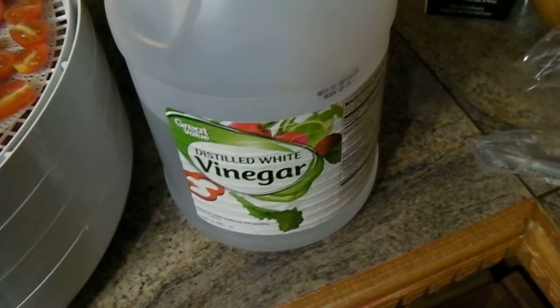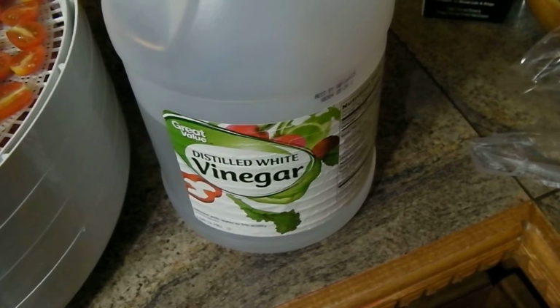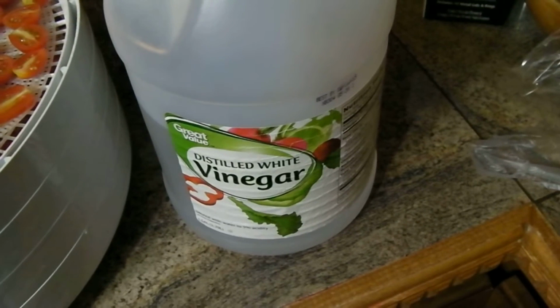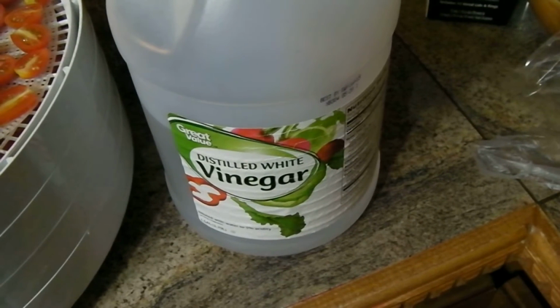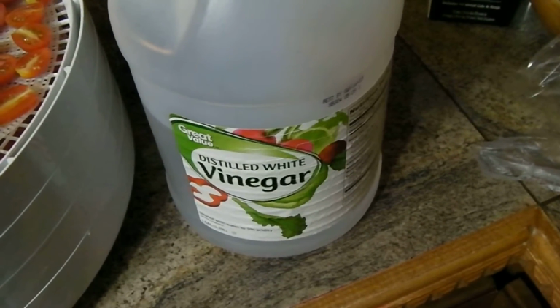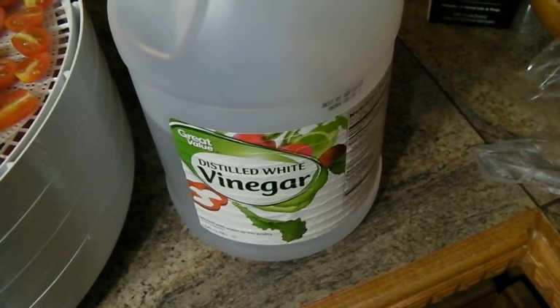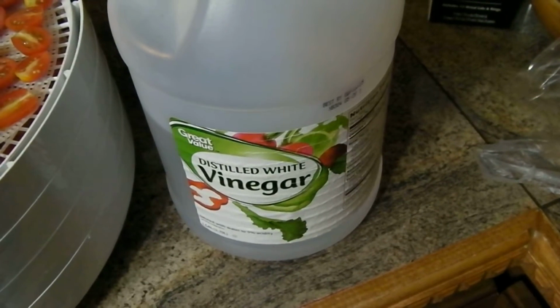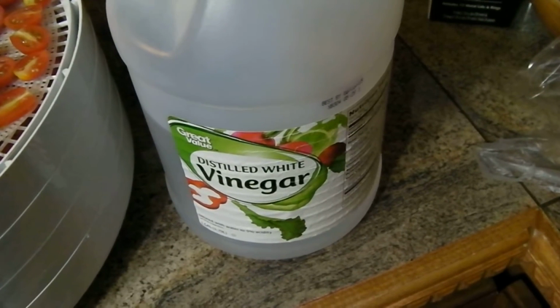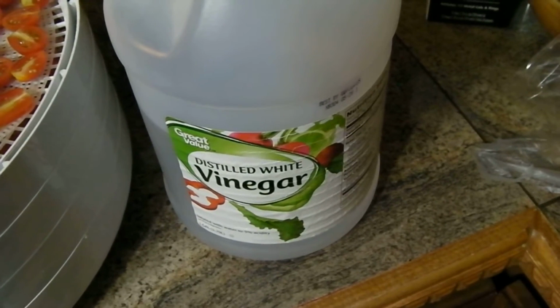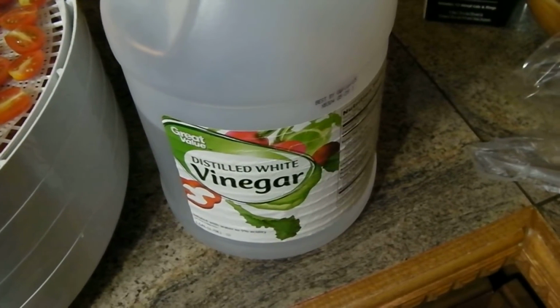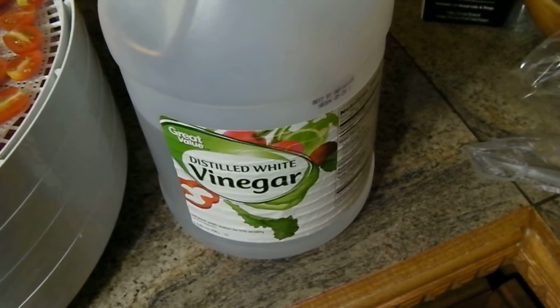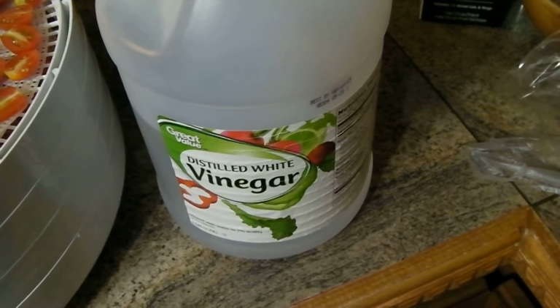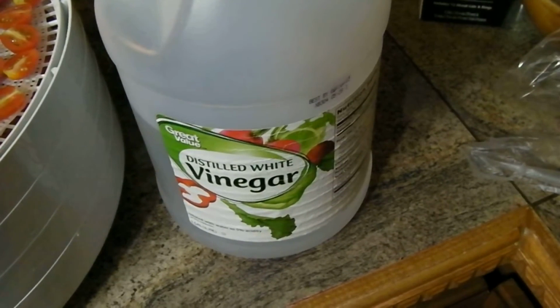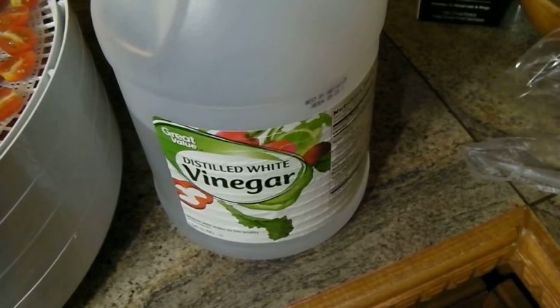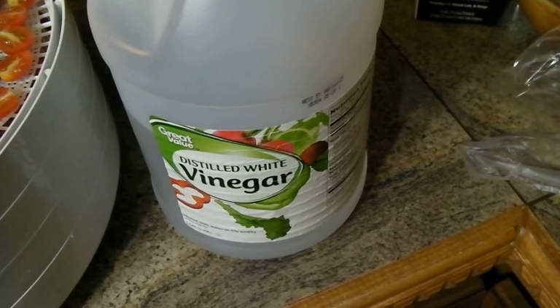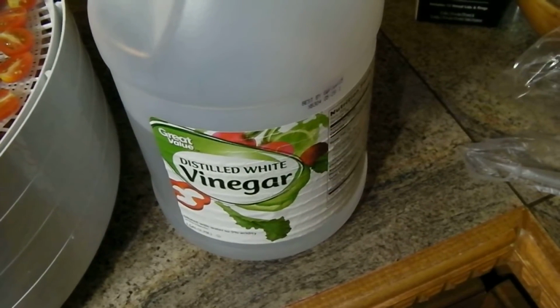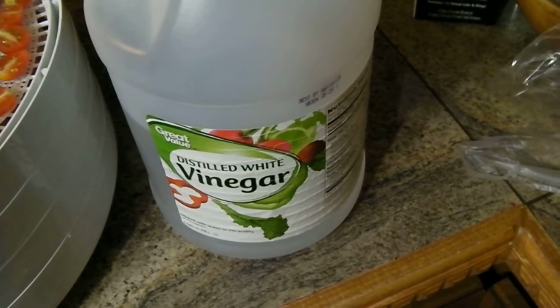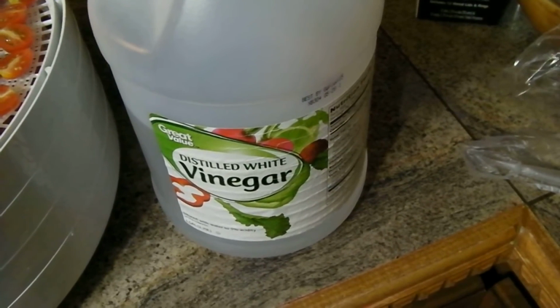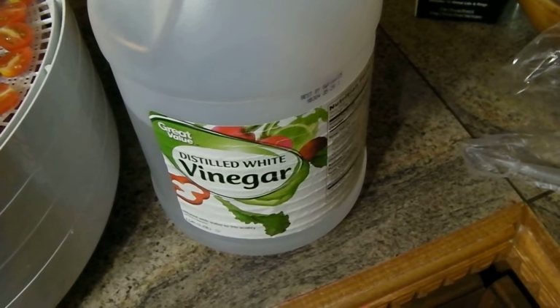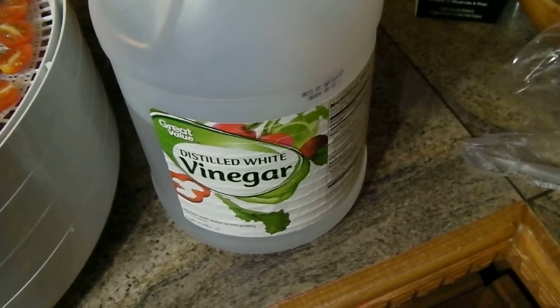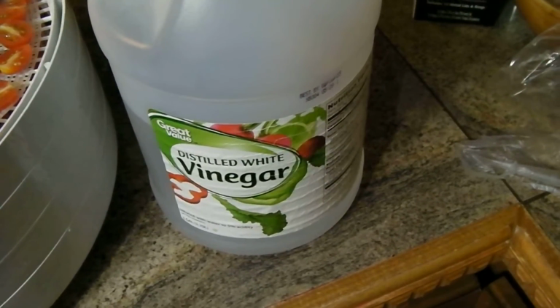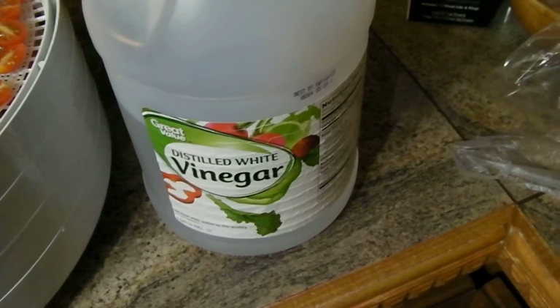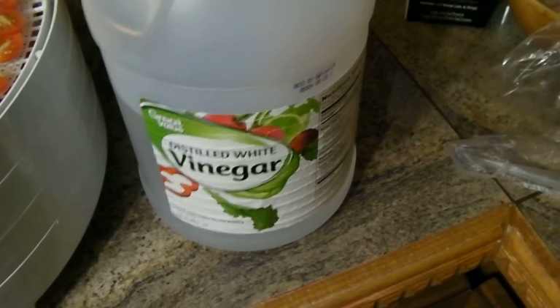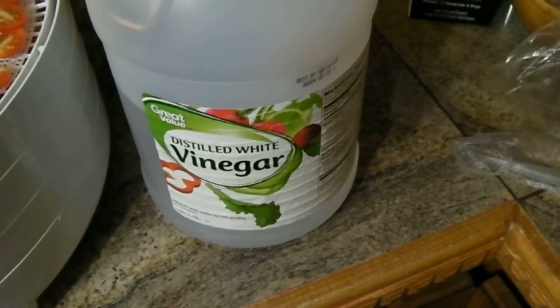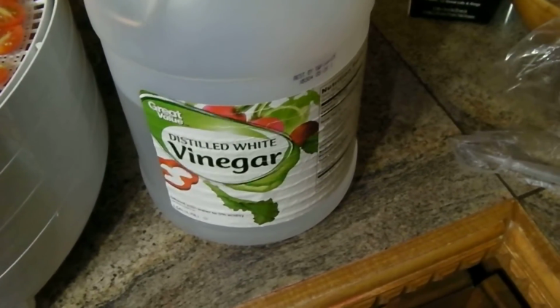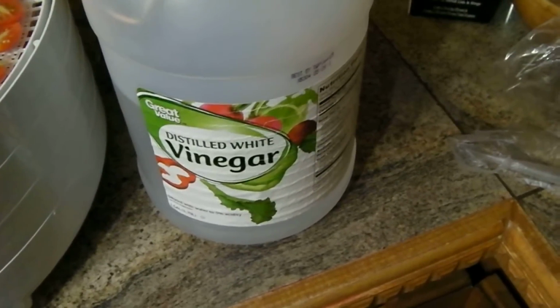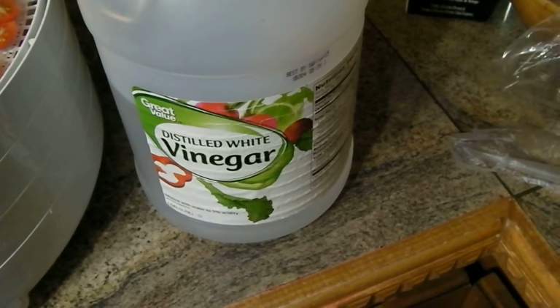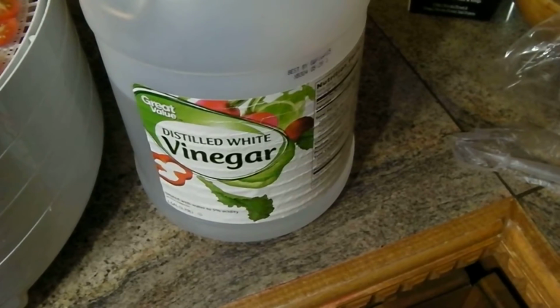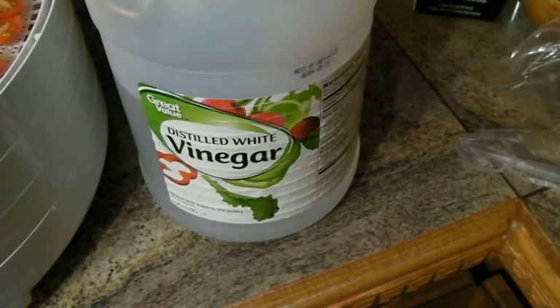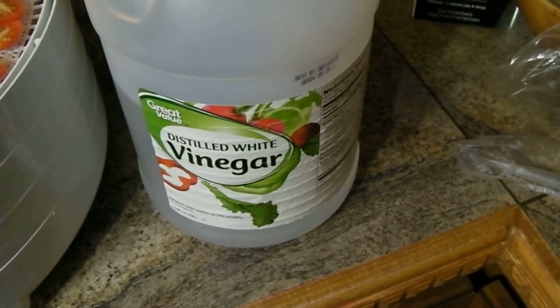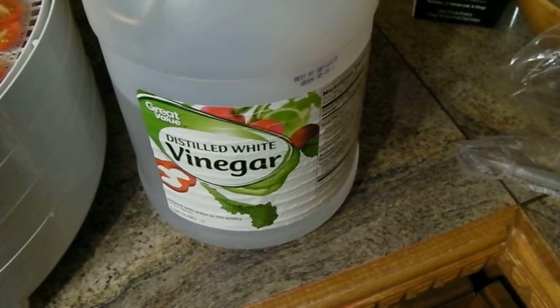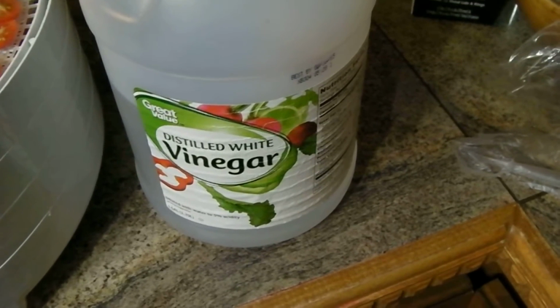Hi YouTube! This is The Groovin' Chick and today I'm going to show you how to make a really inexpensive but very effective vegetable wash.